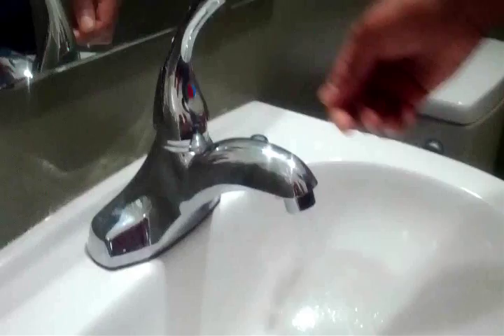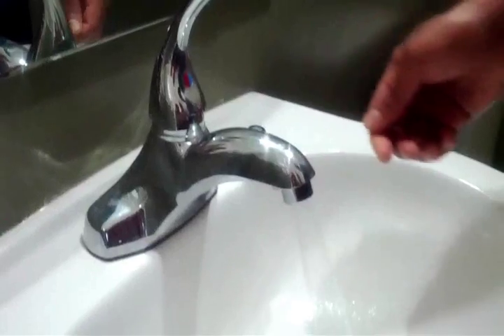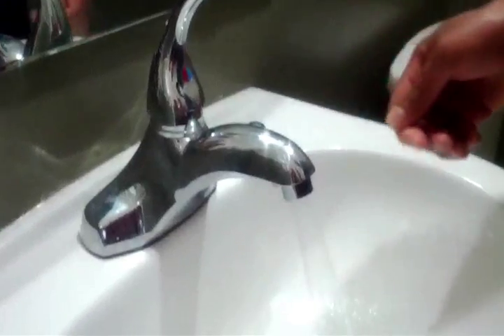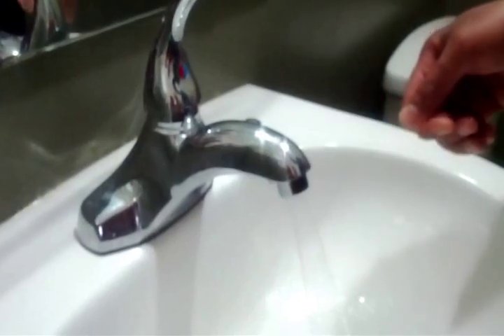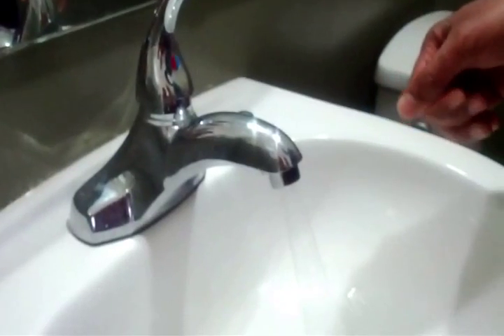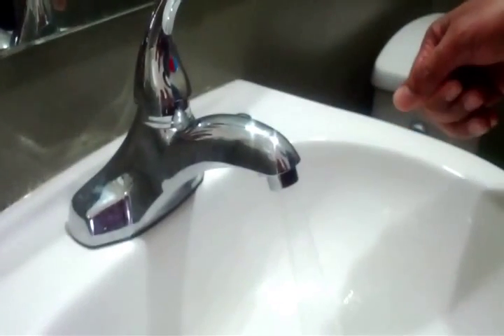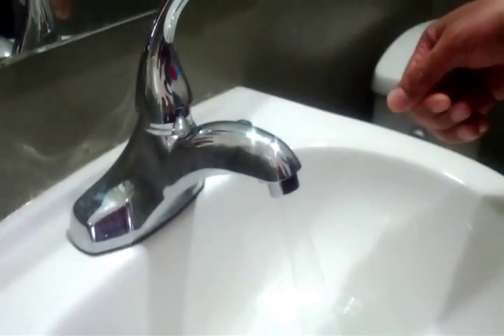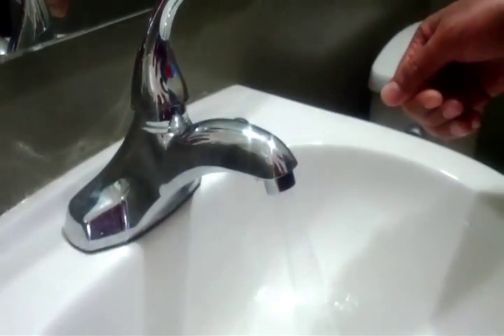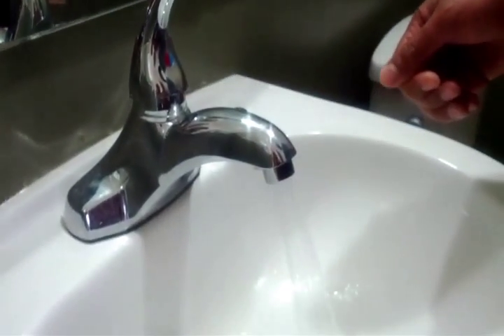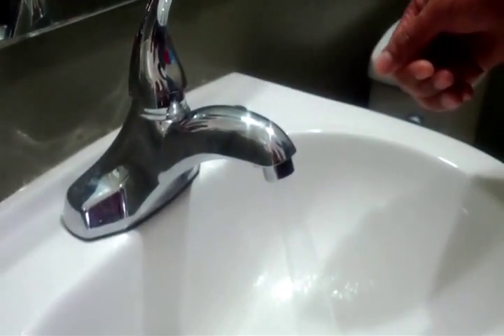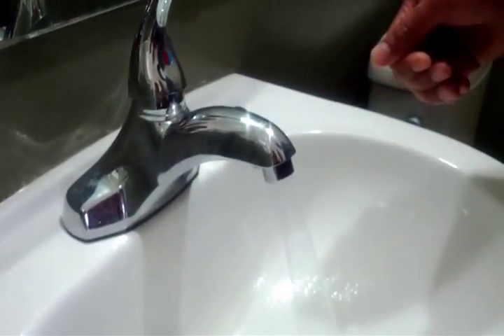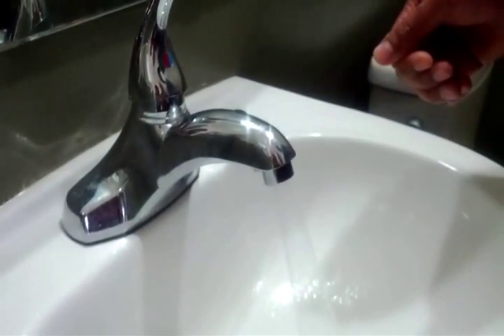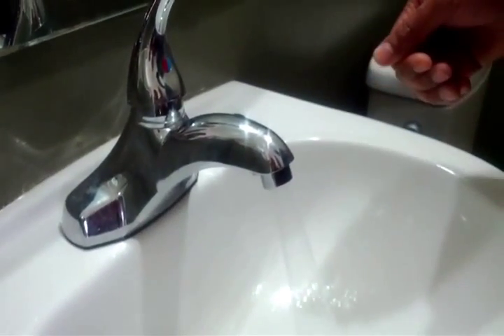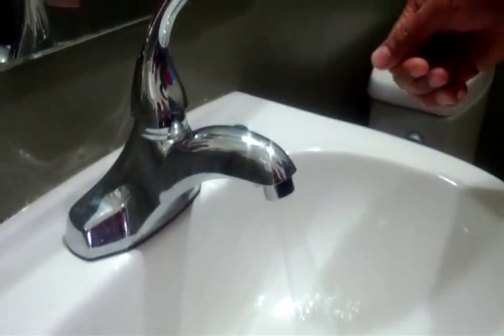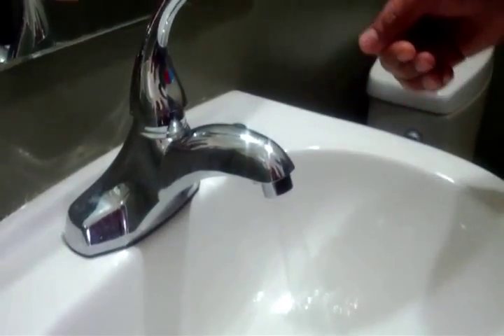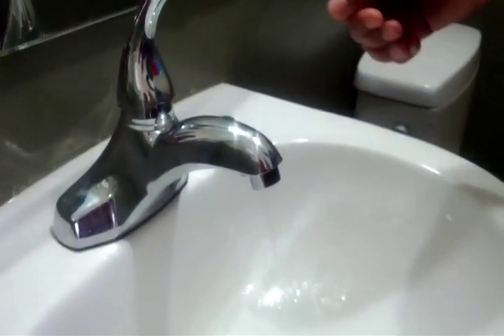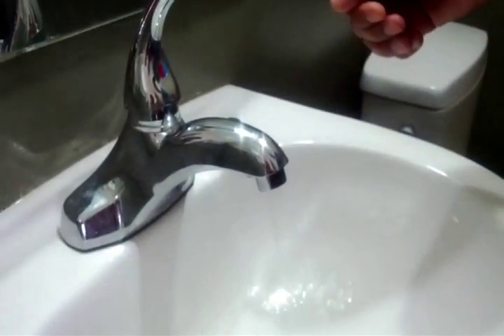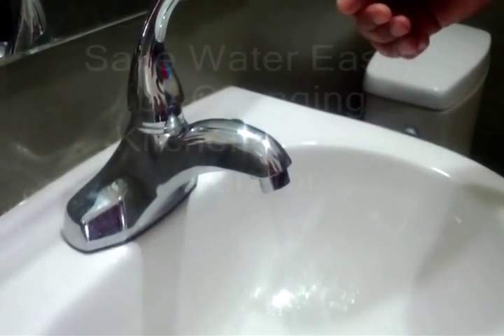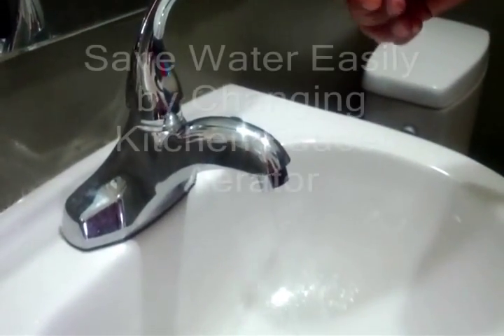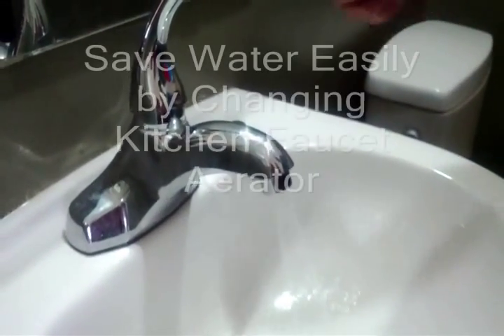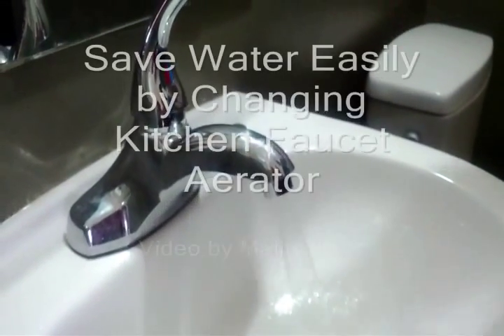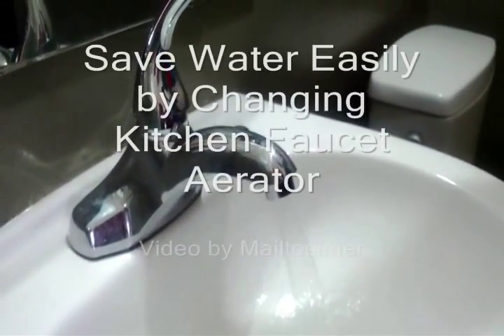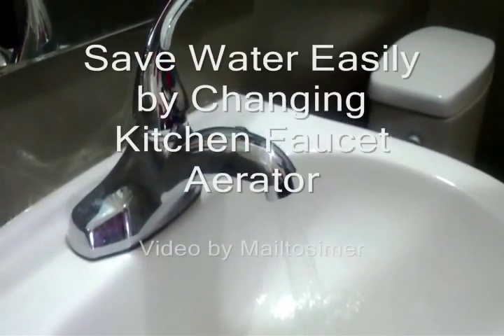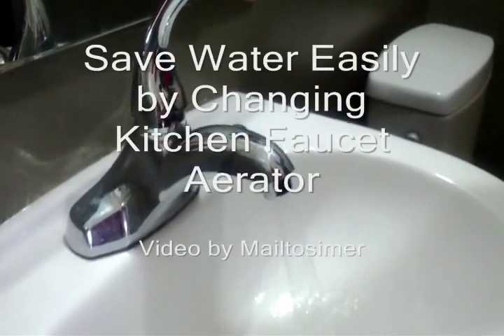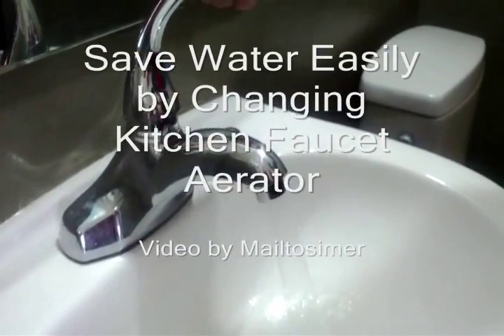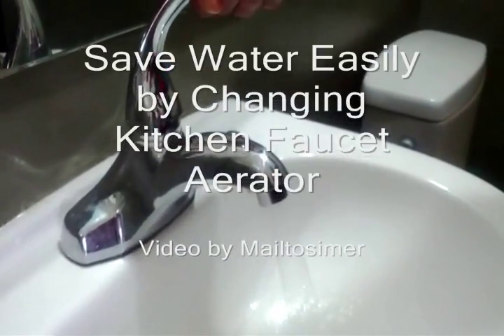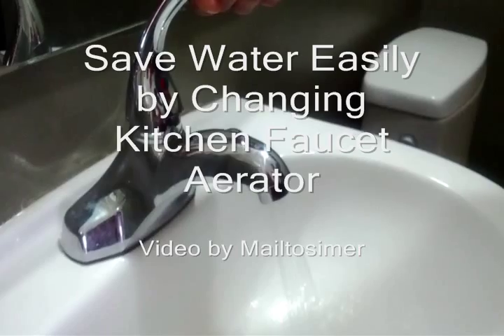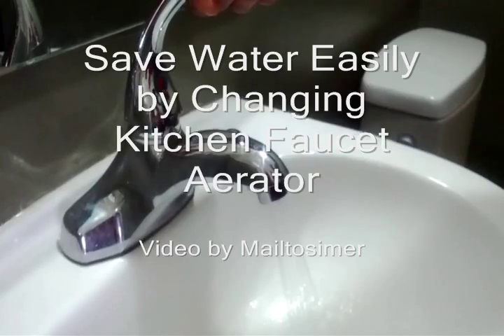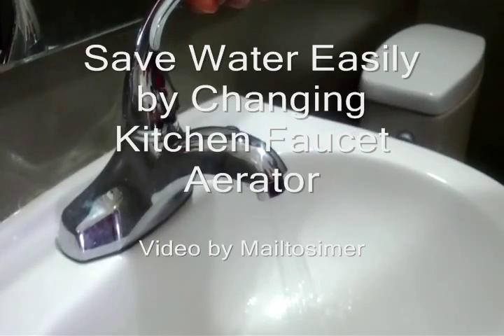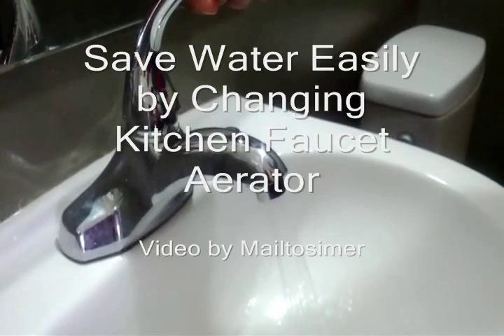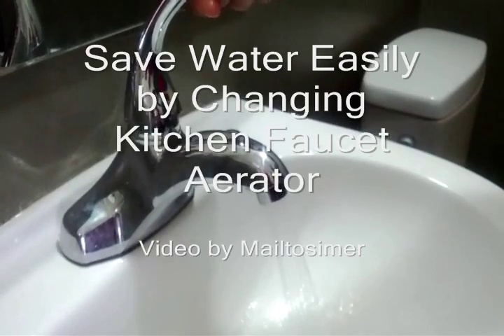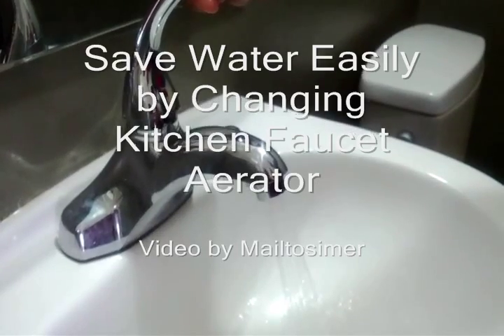Now you can see there is less water flow but the pressure is still good. Thanks for watching.